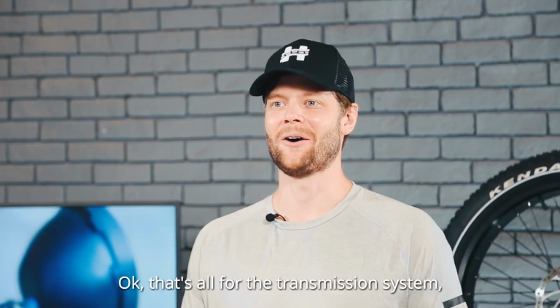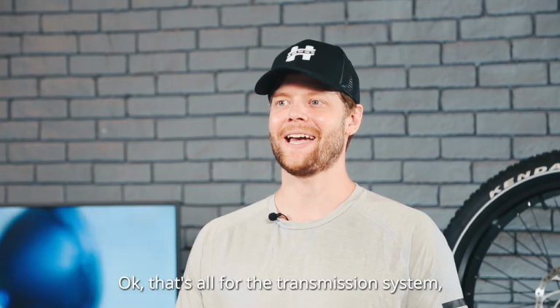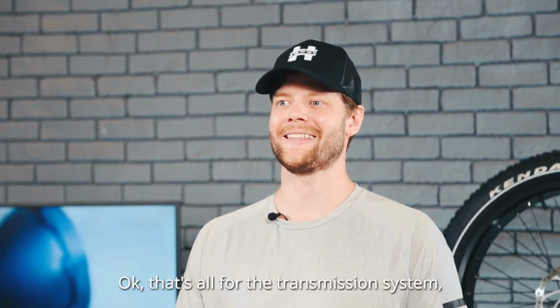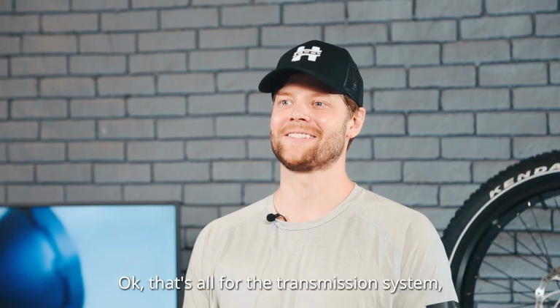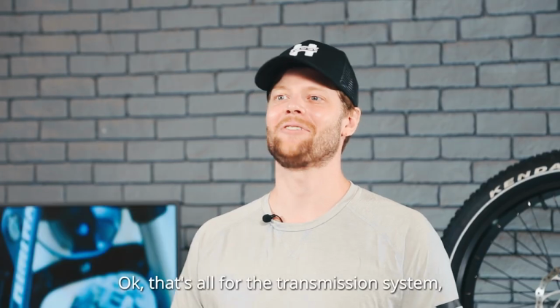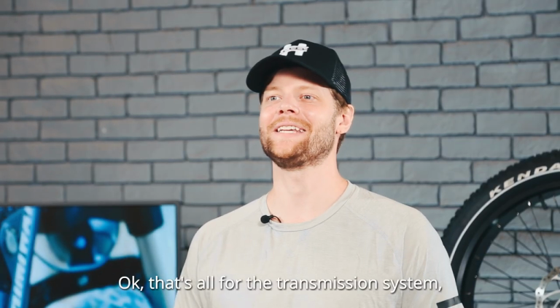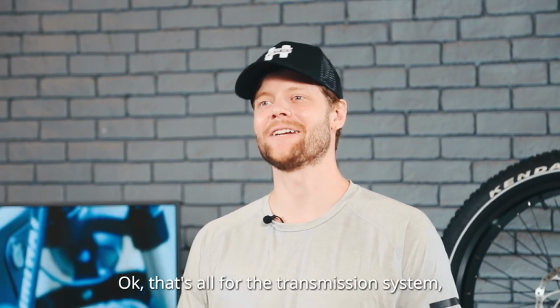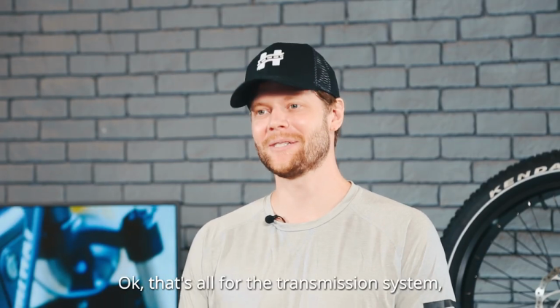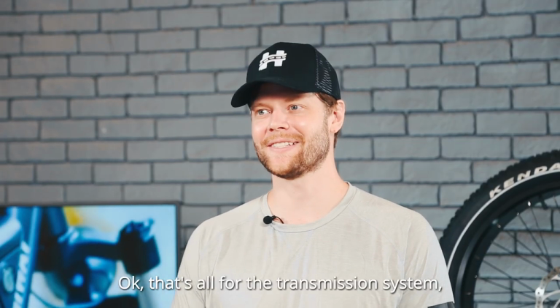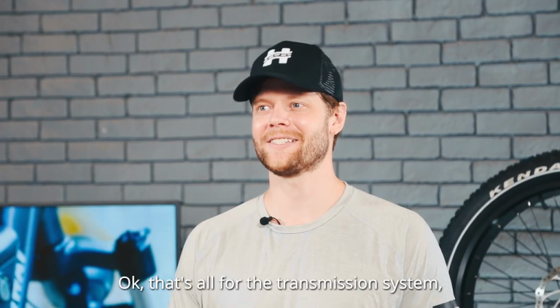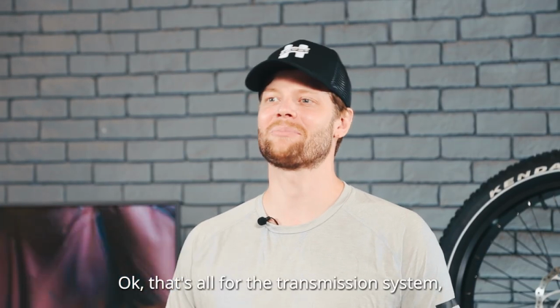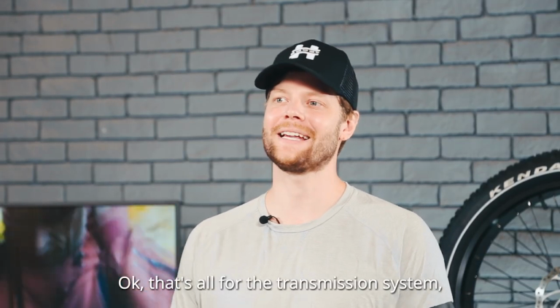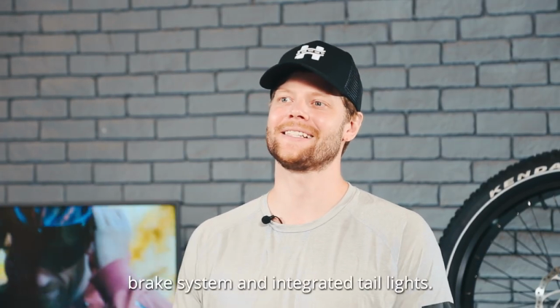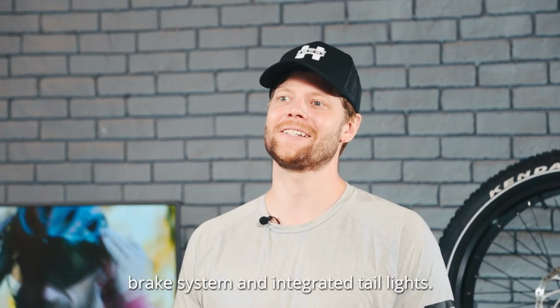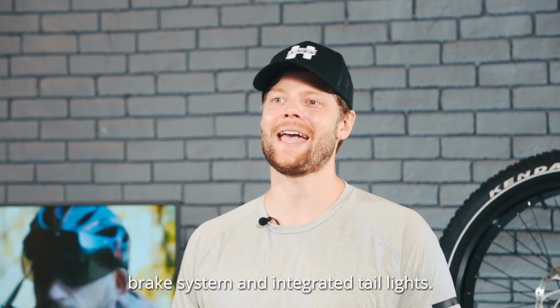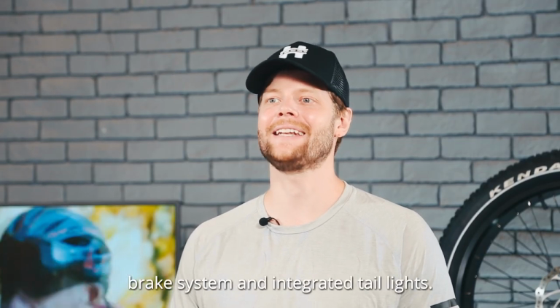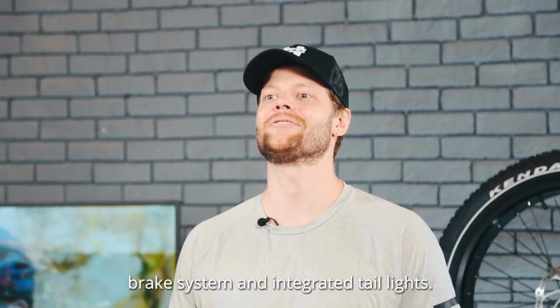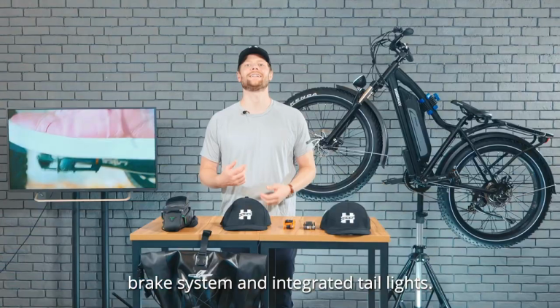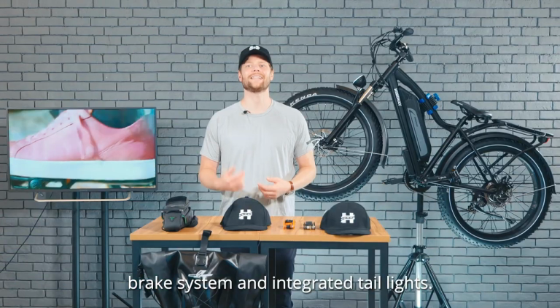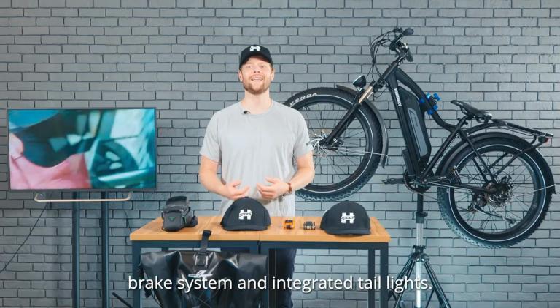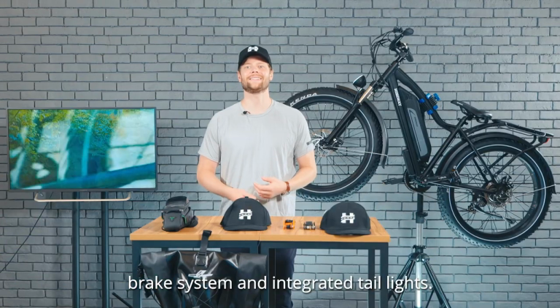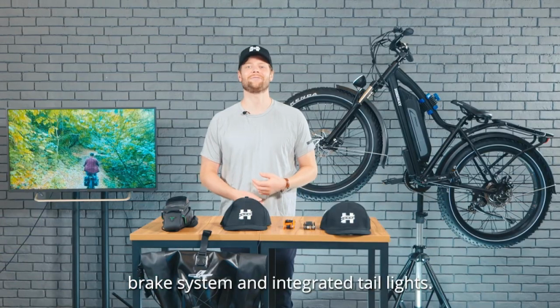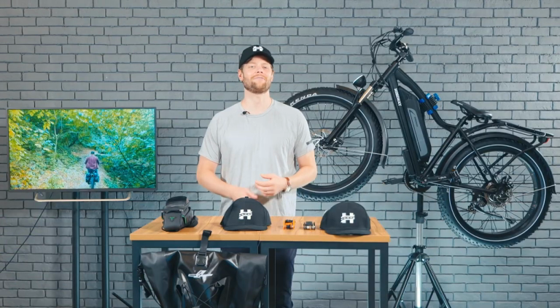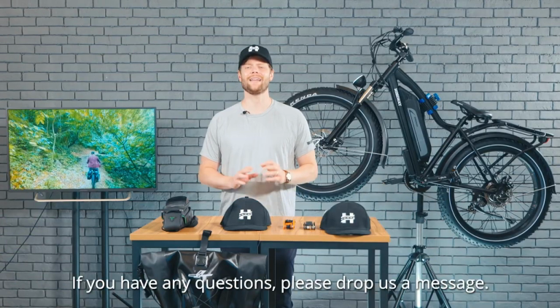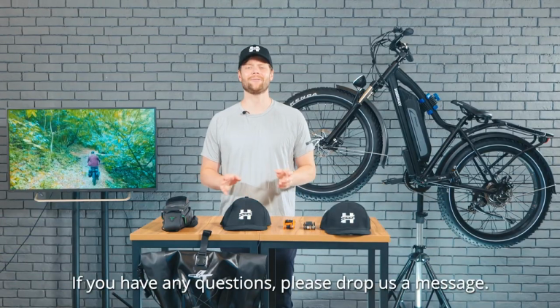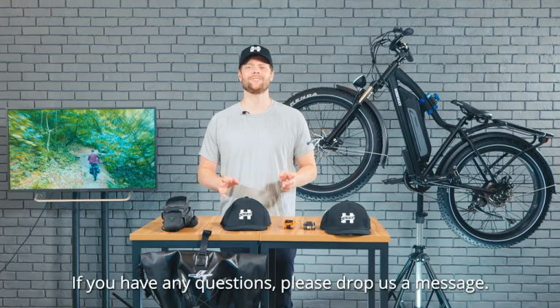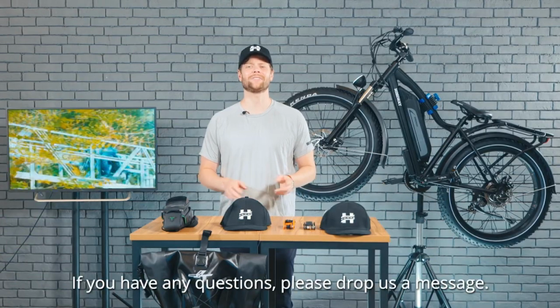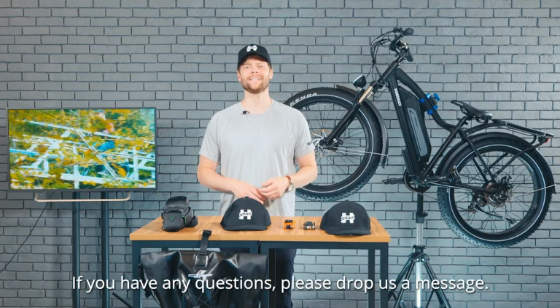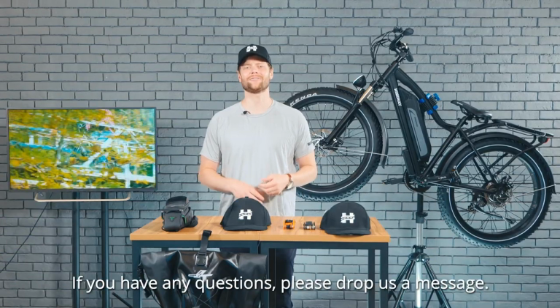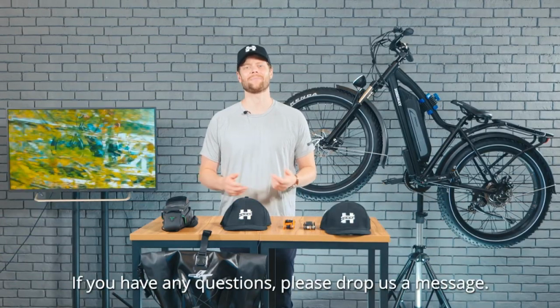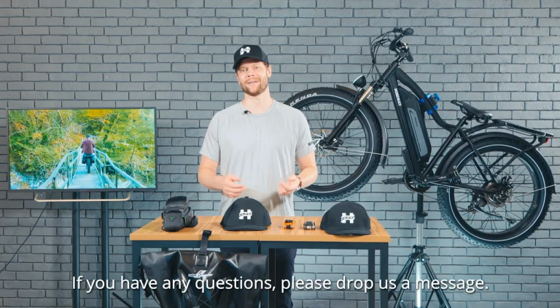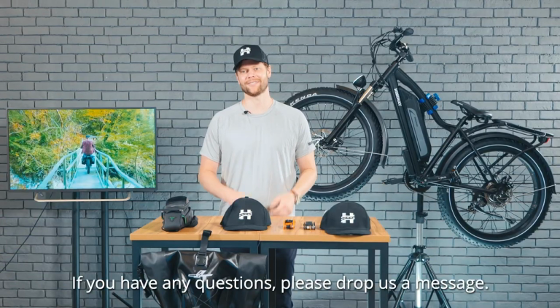That's all for the transmission system, brake system, and integrated taillights. If you have any questions, please drop us a message.